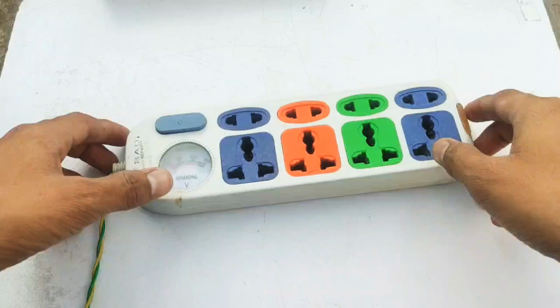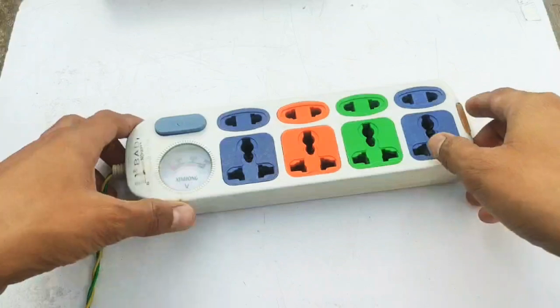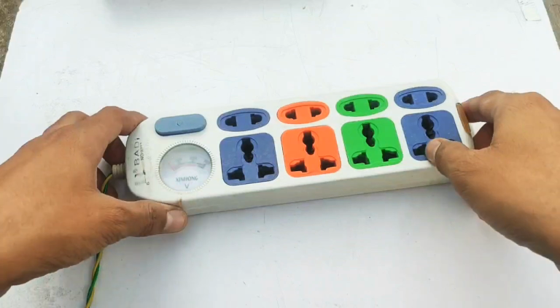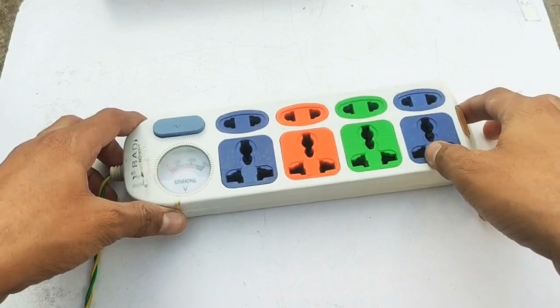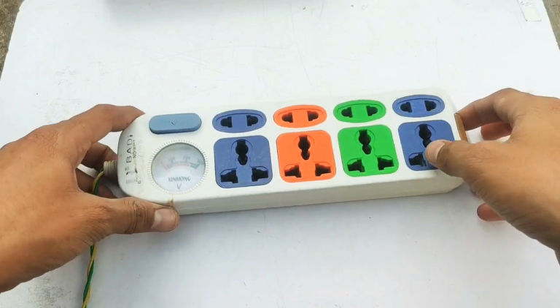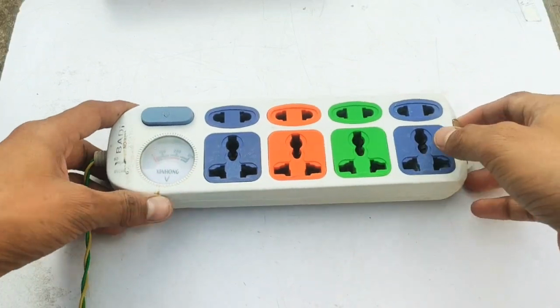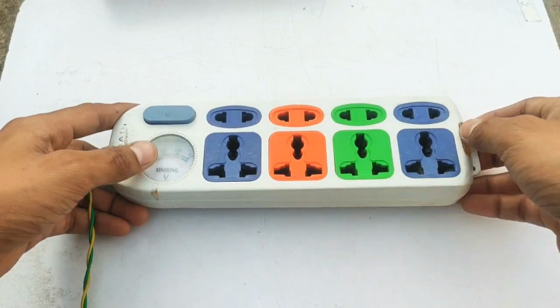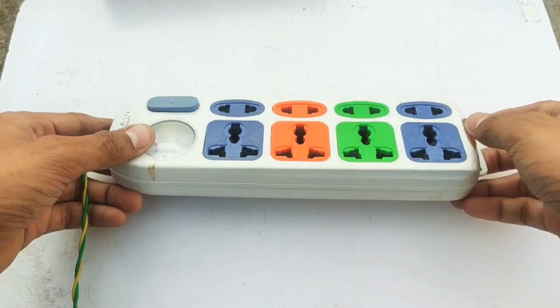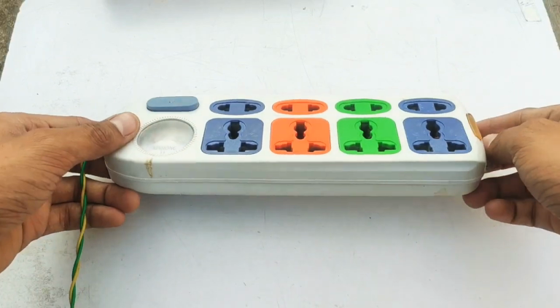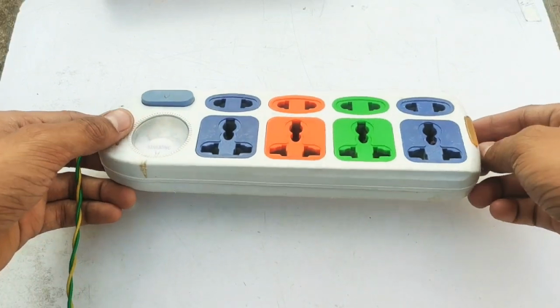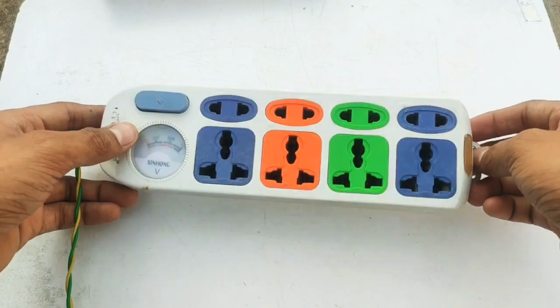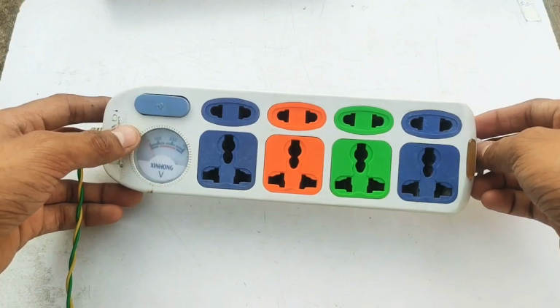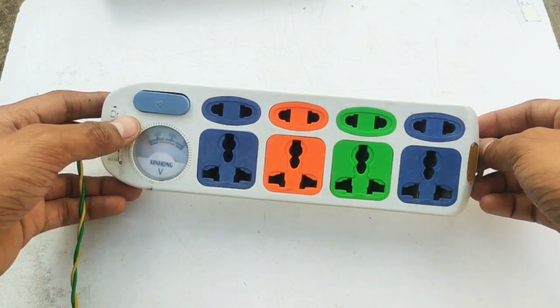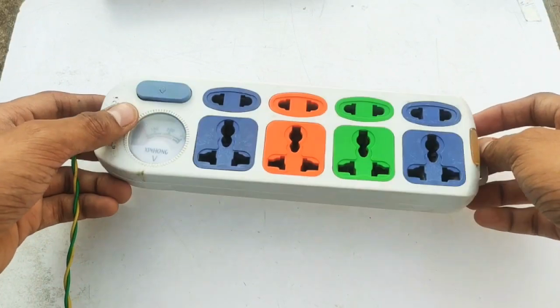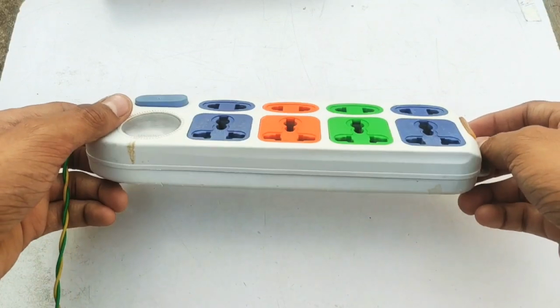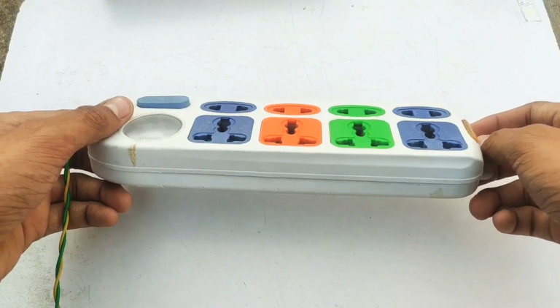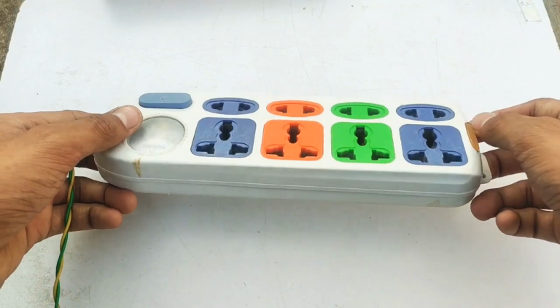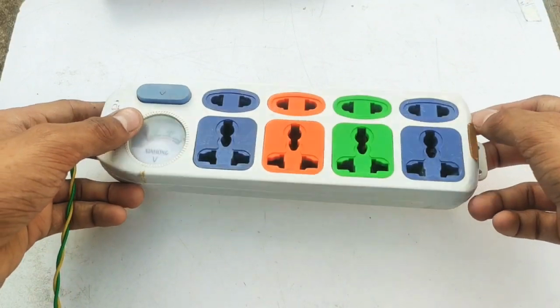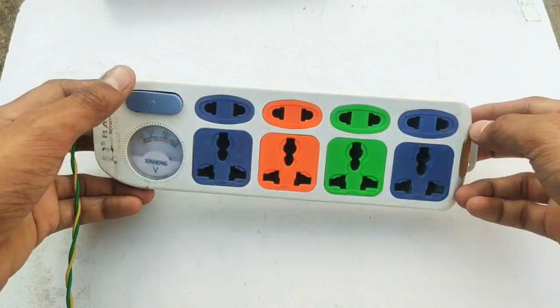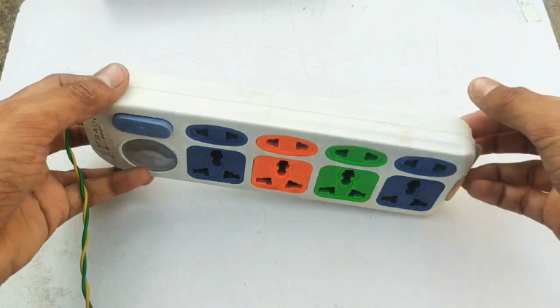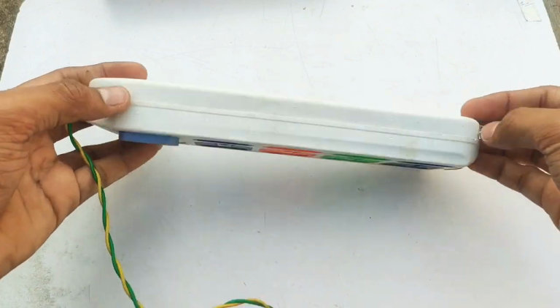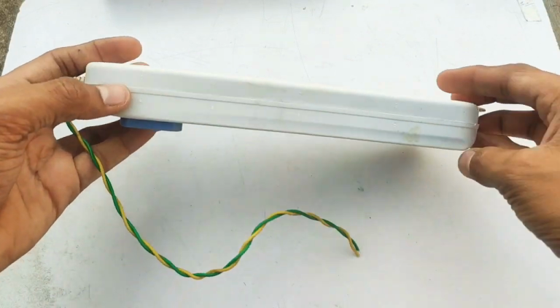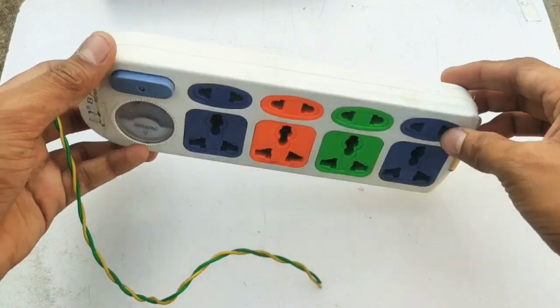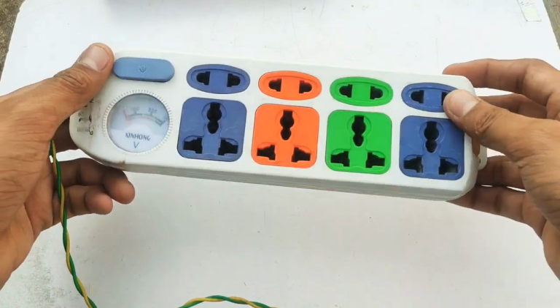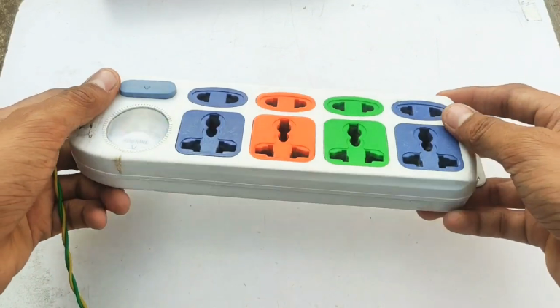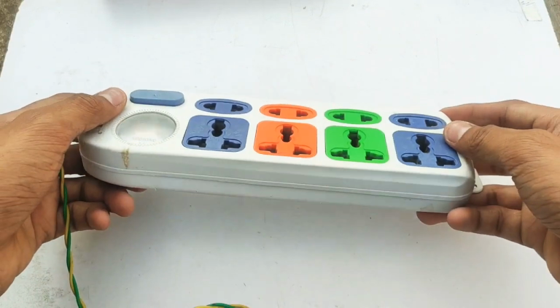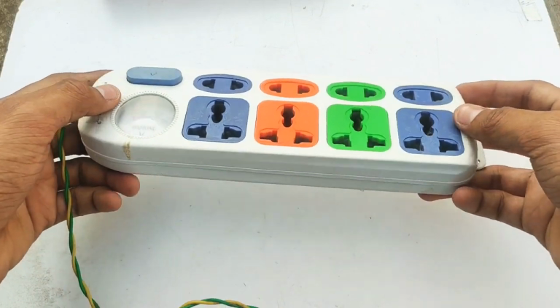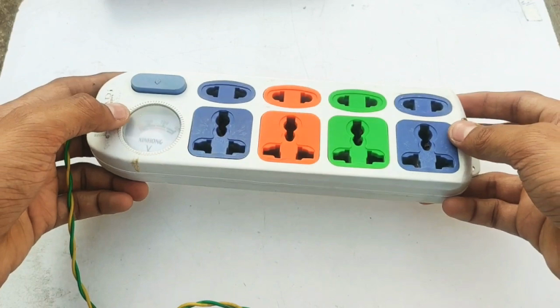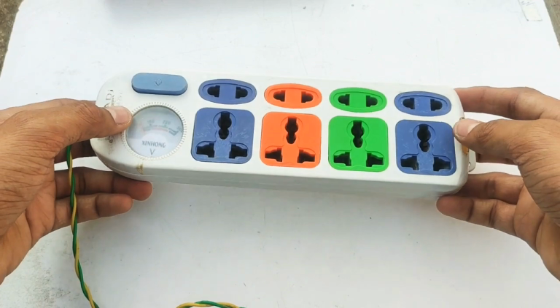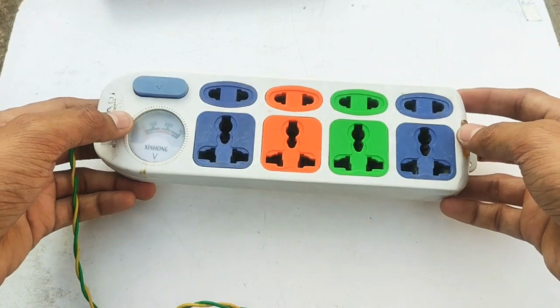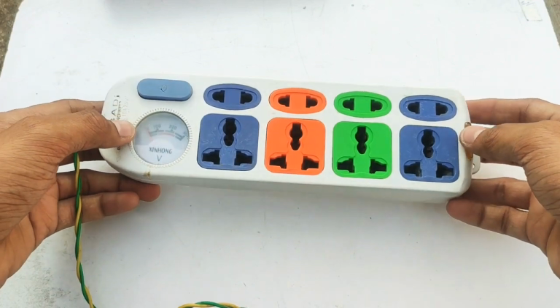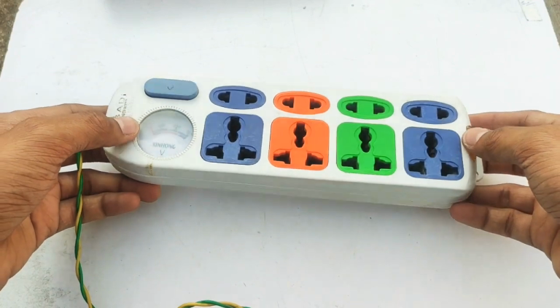Hey guys, welcome back to Sonista Channel Manifestate. Another black is ready. Friends, I am going to repair this plug box.